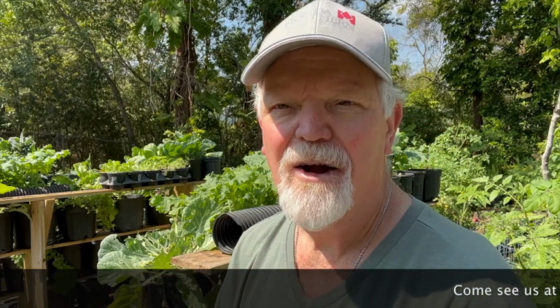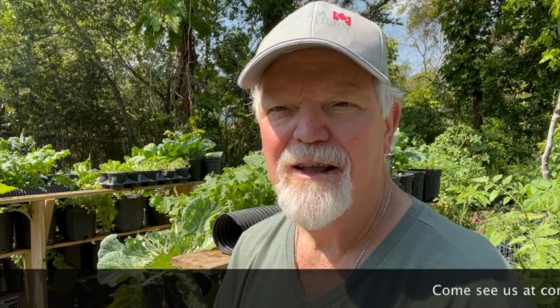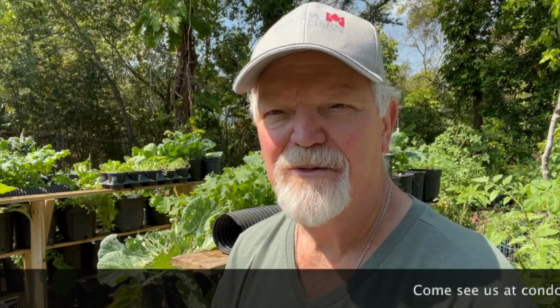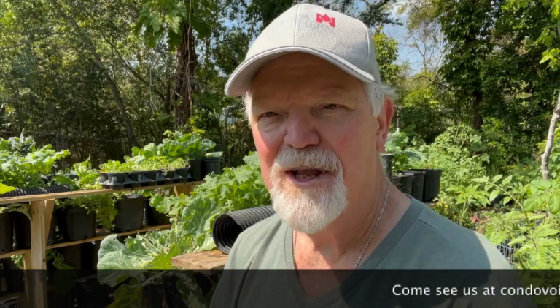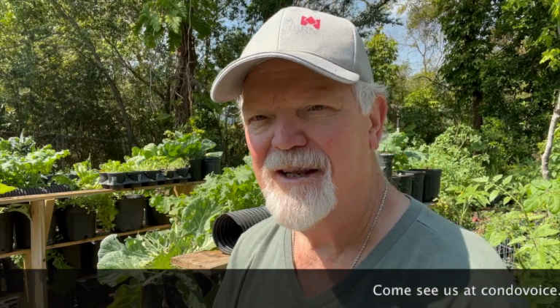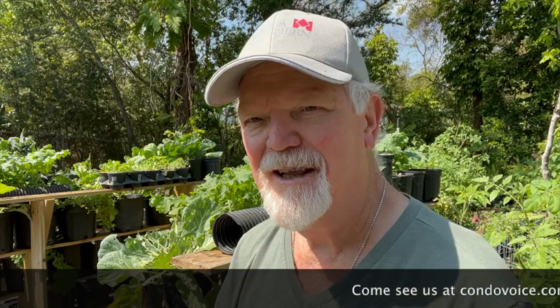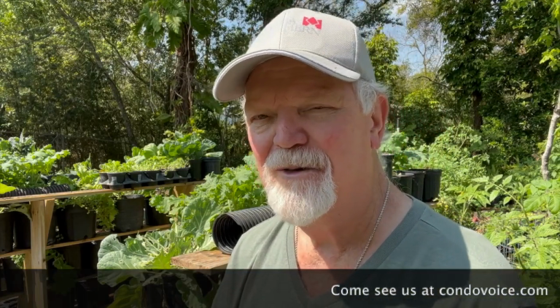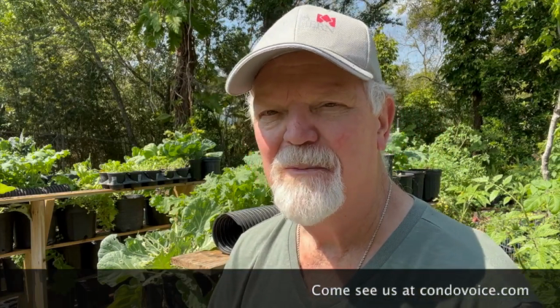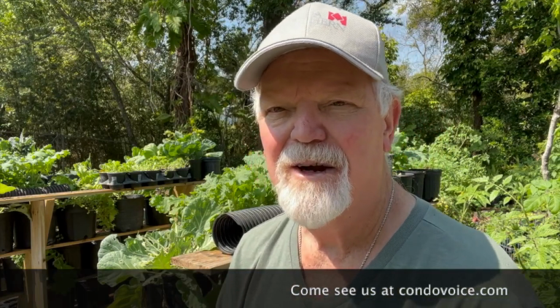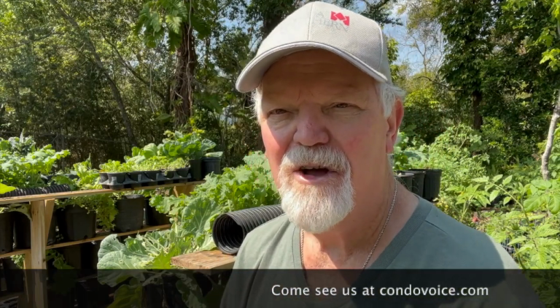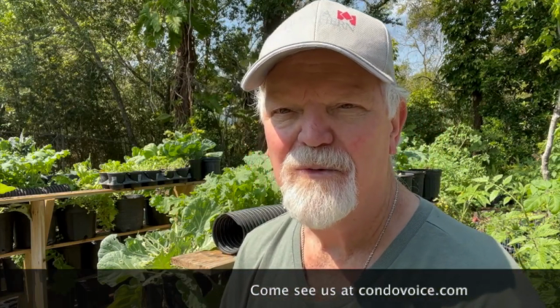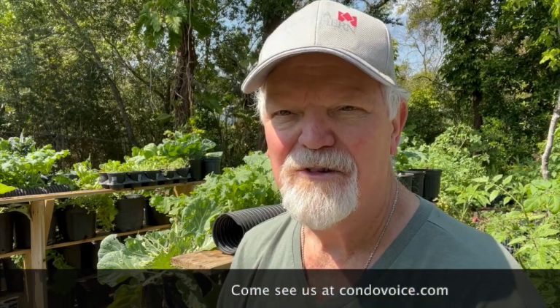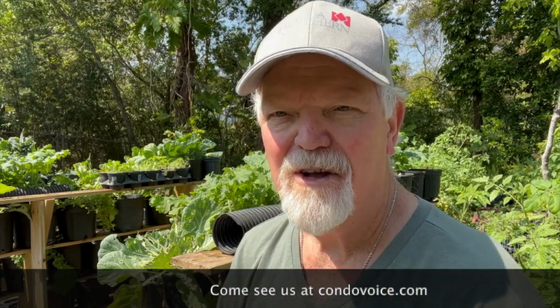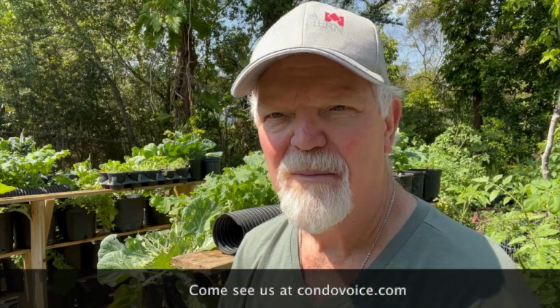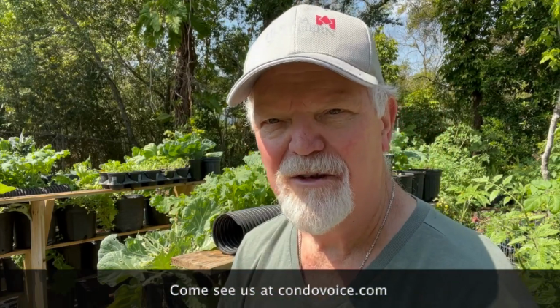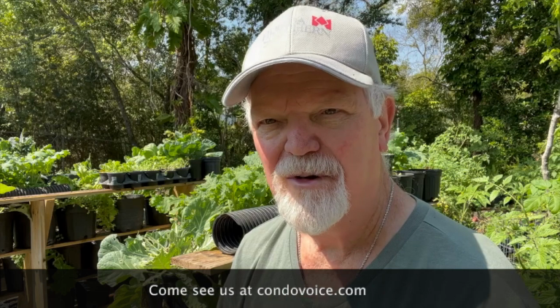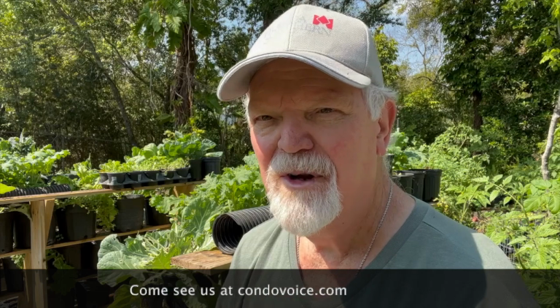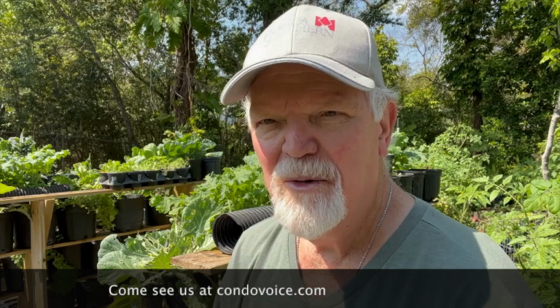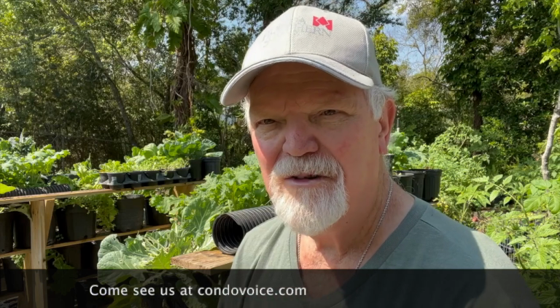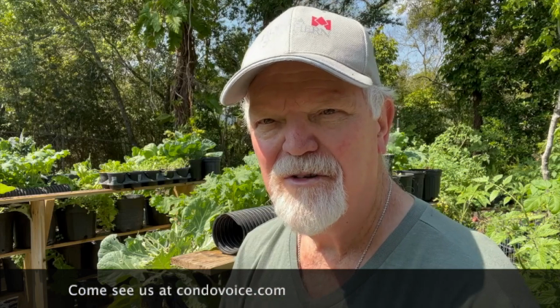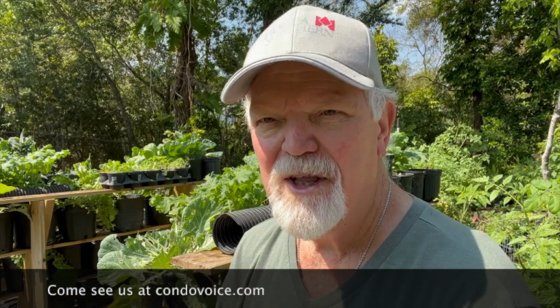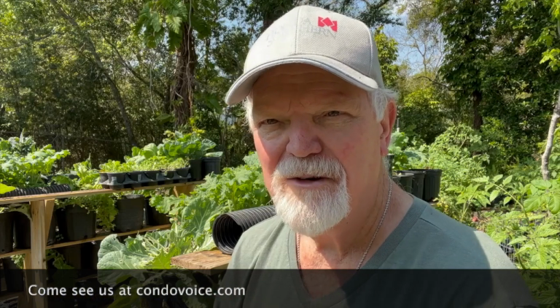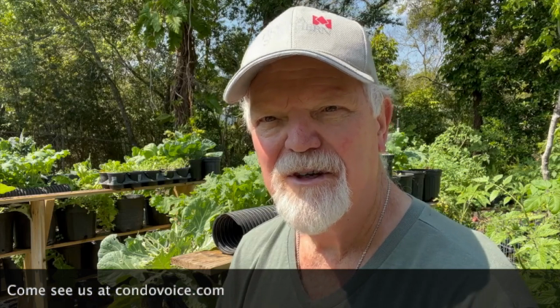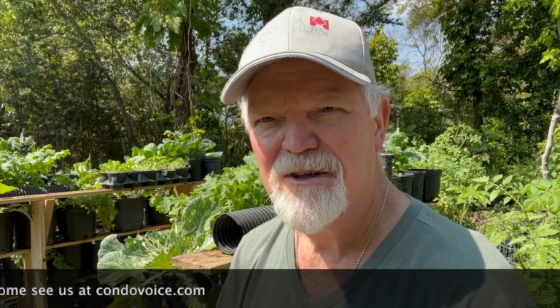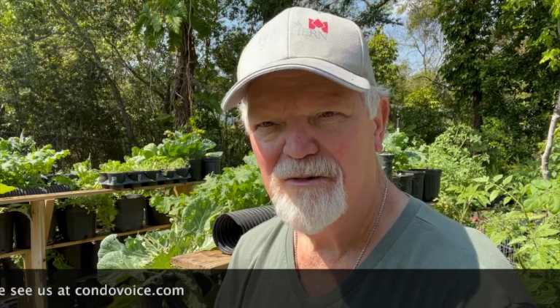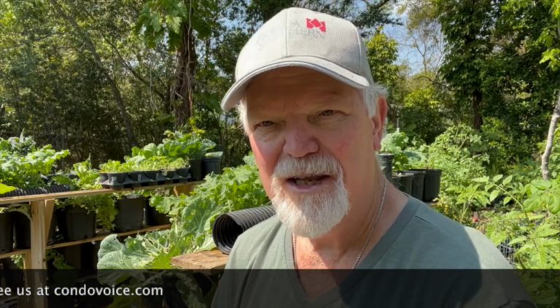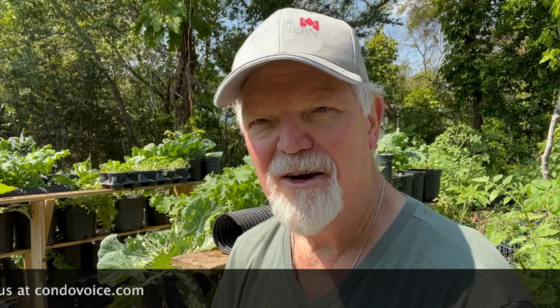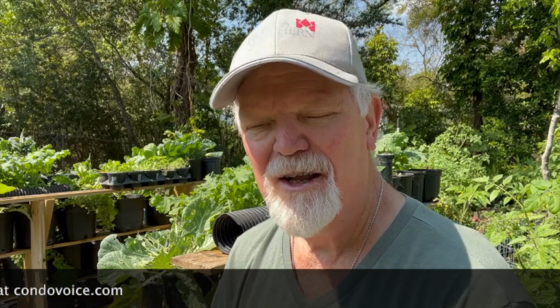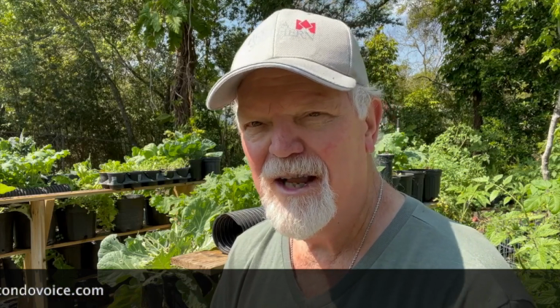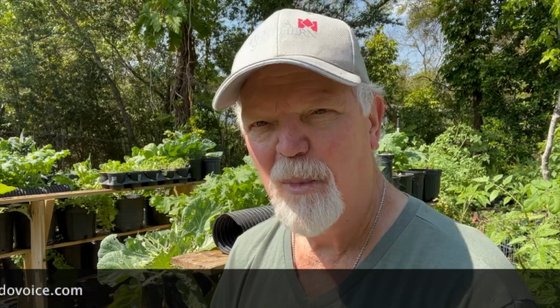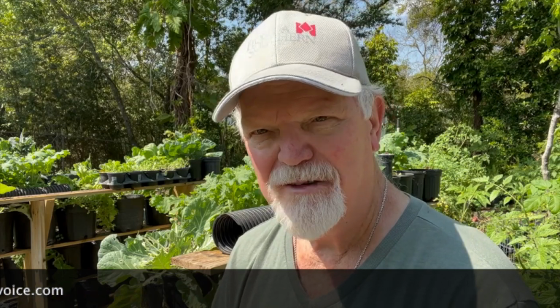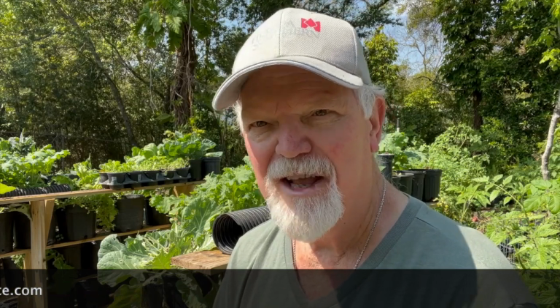Thanks again. Thanks for coming down to CondoVoice.com. Thanks for watching these videos. You all take care and have a blessed day.